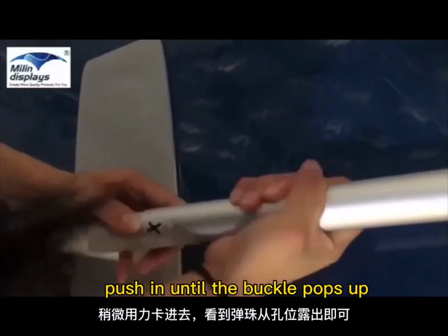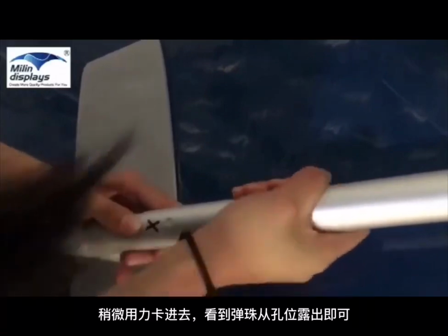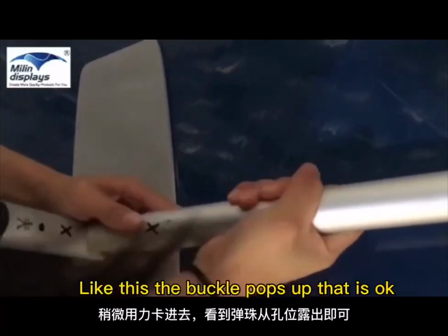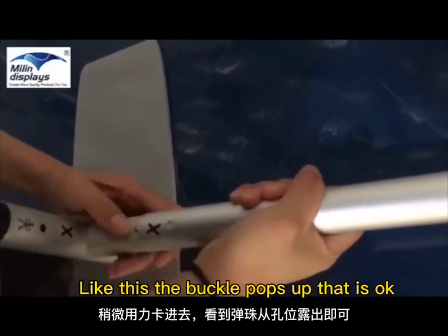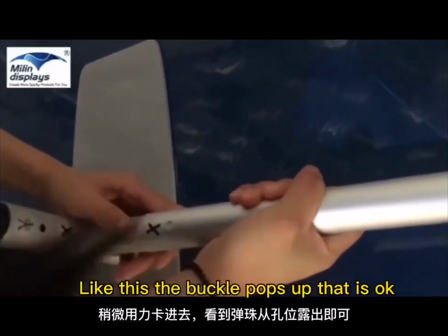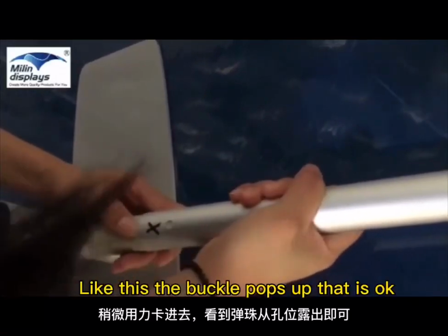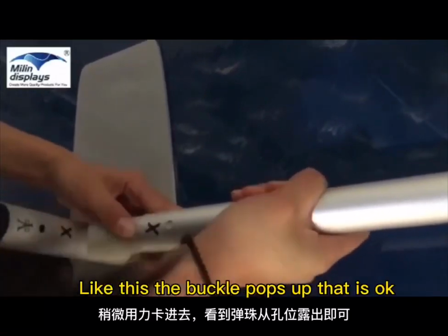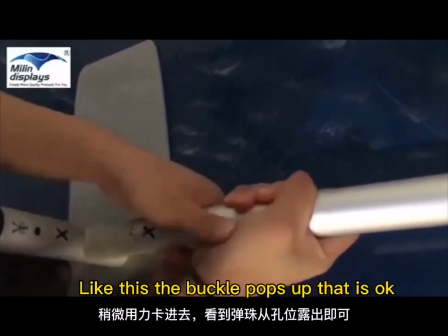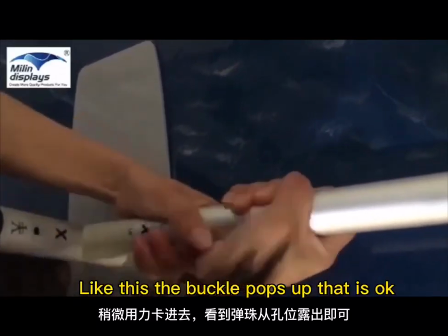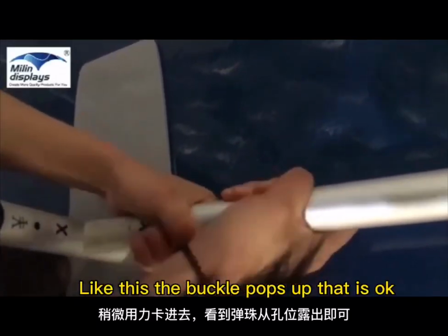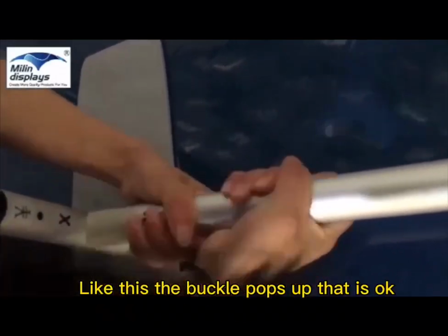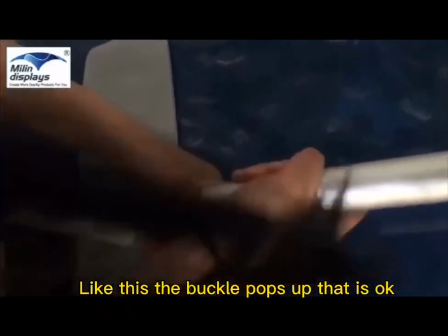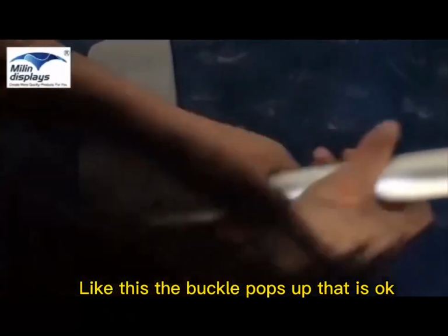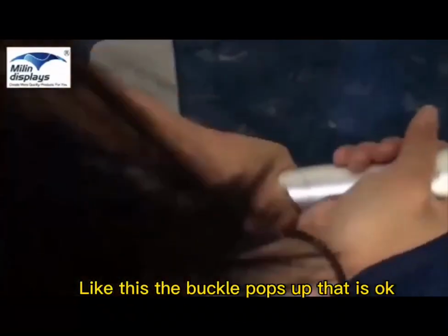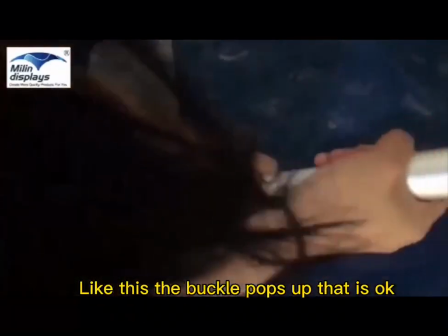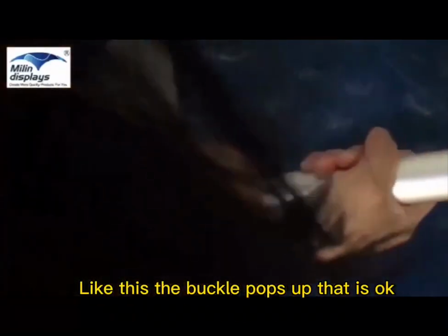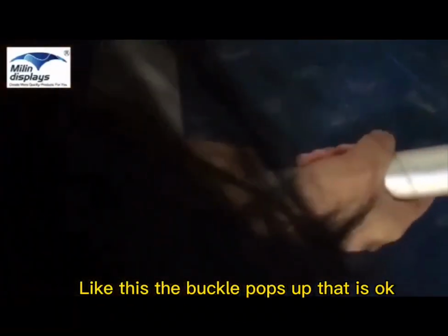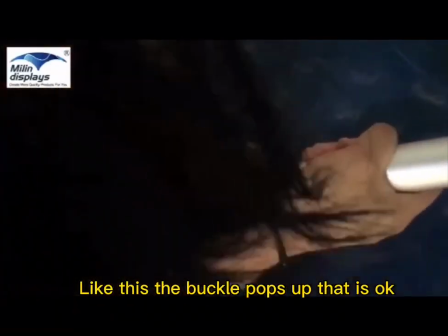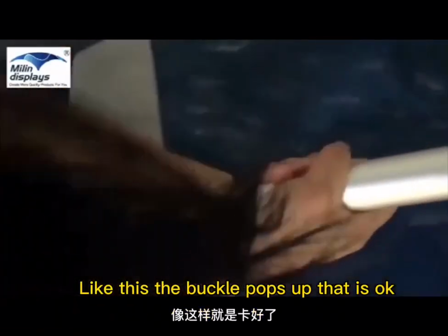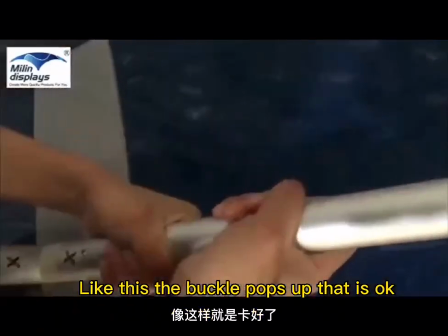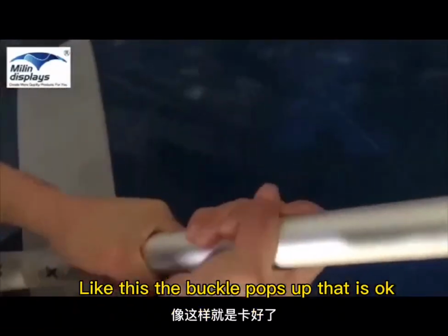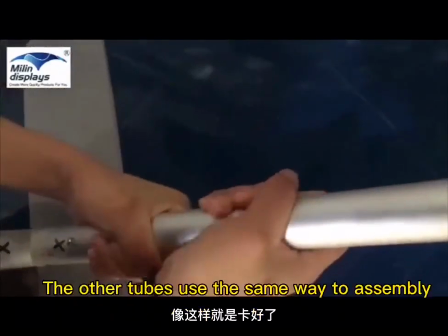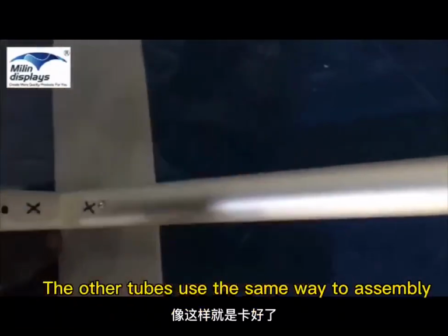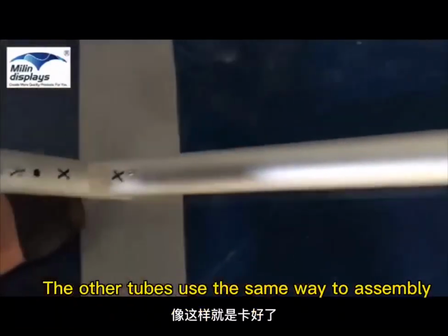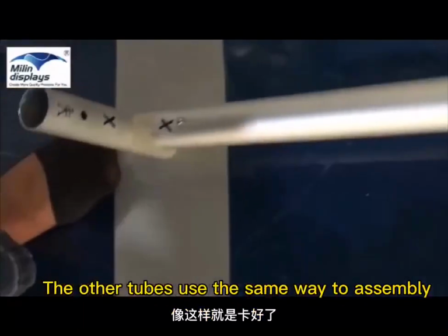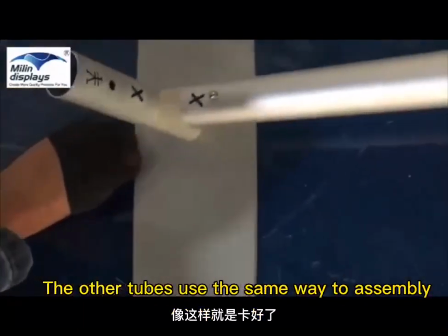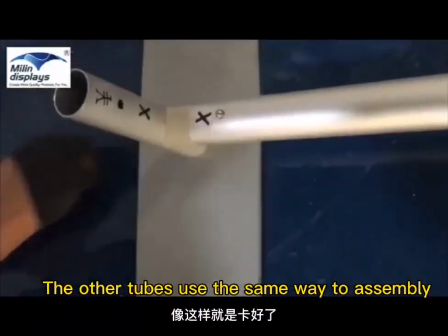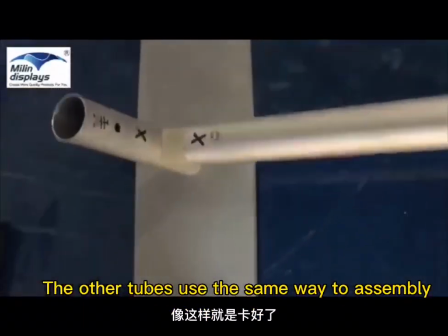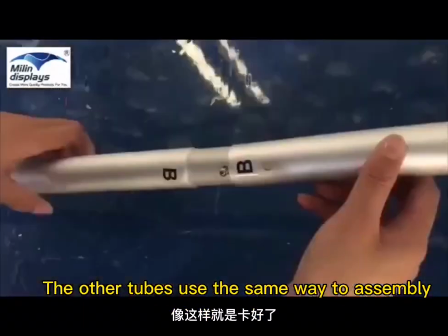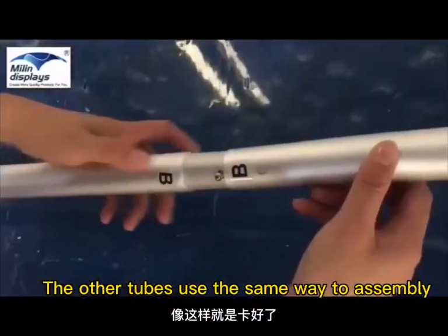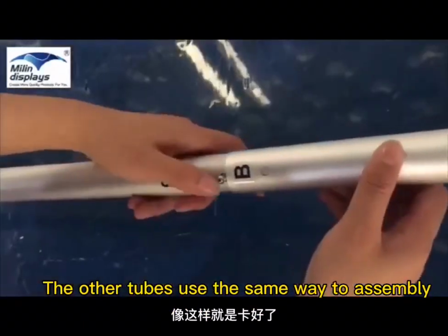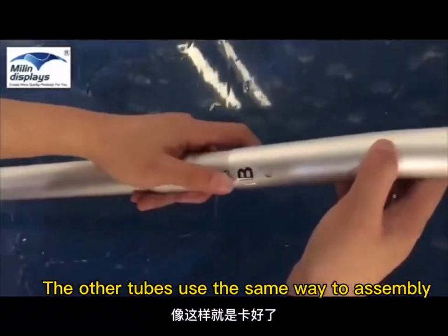Like this — the buckle pops up, and that is okay. The other tubes use the same way to assemble.